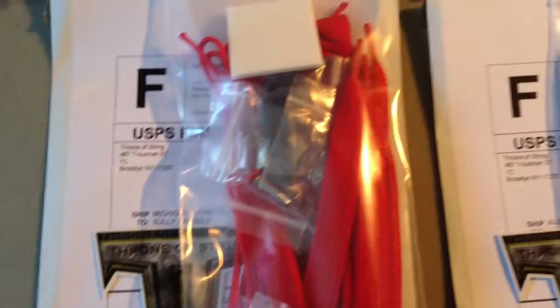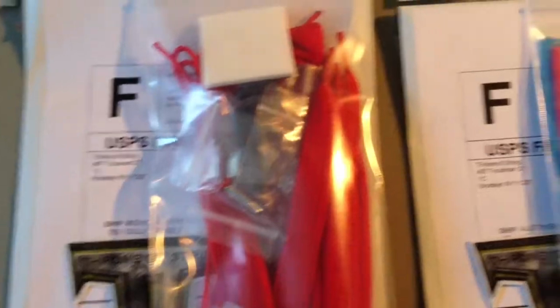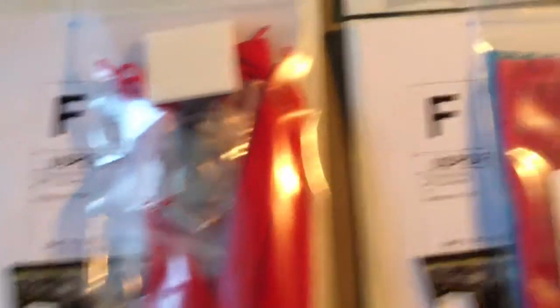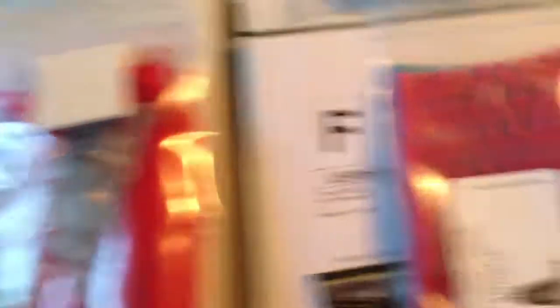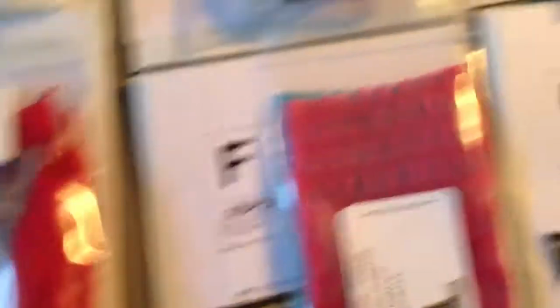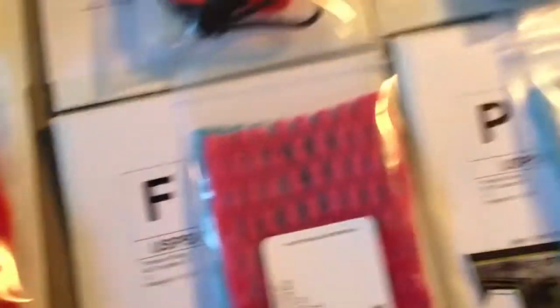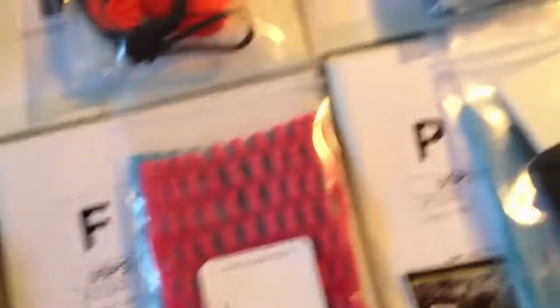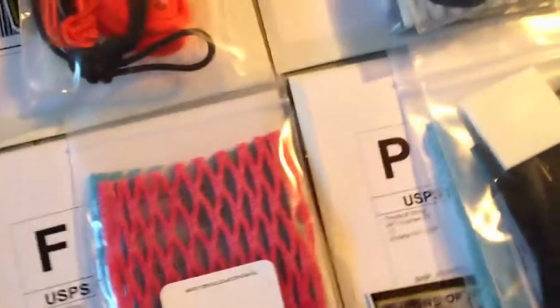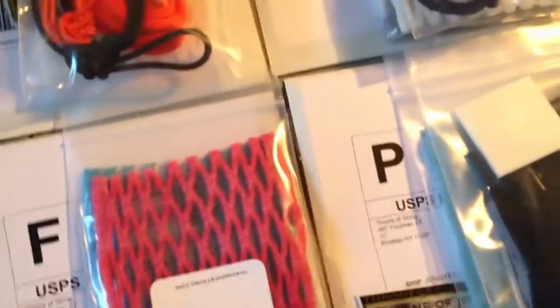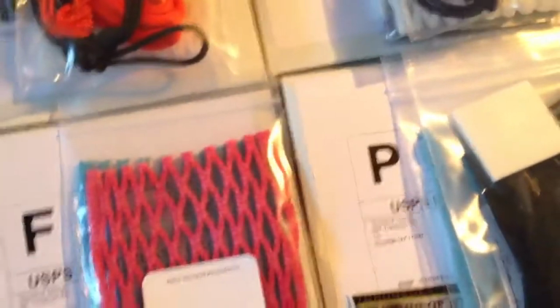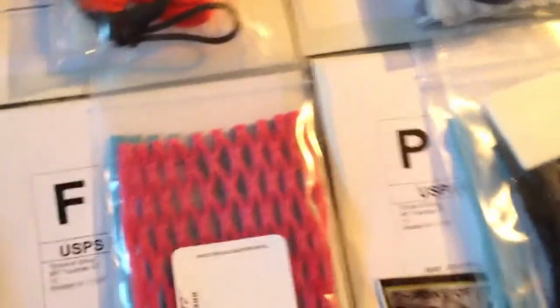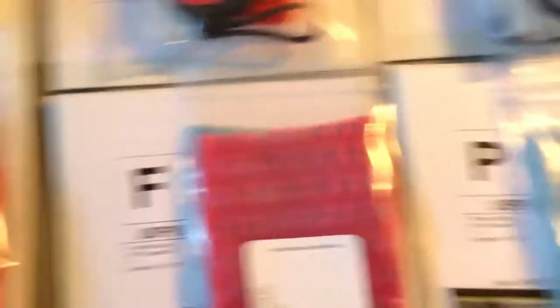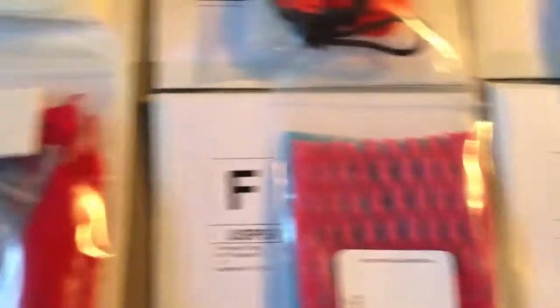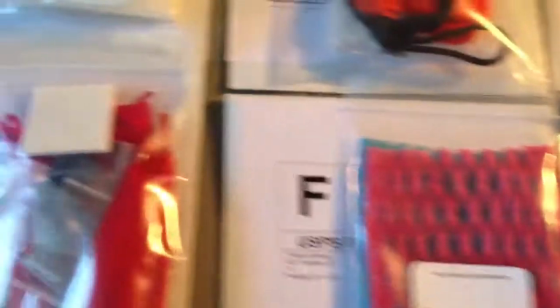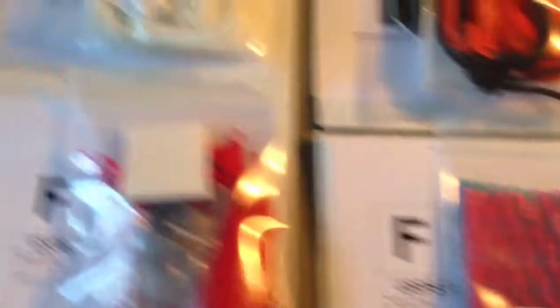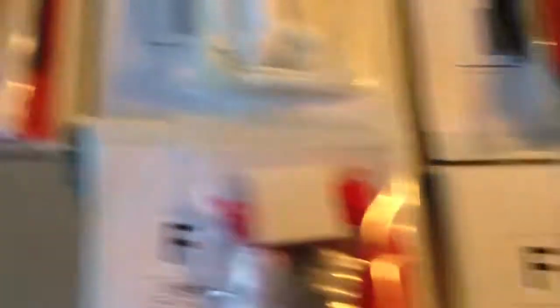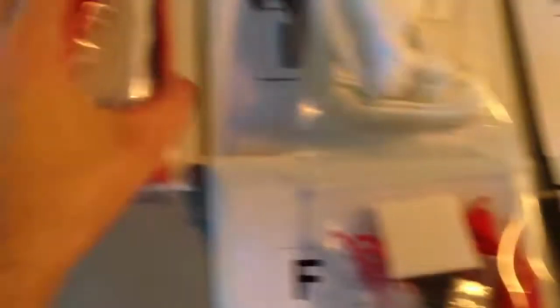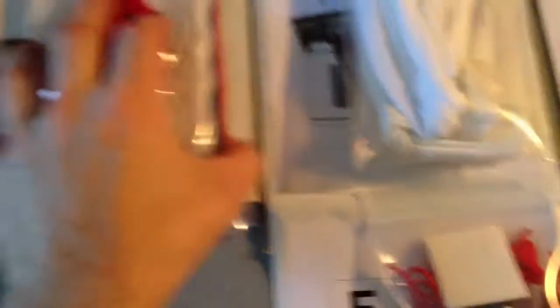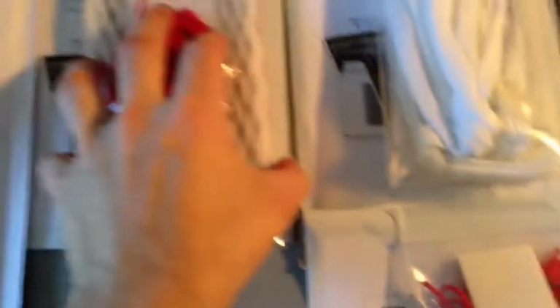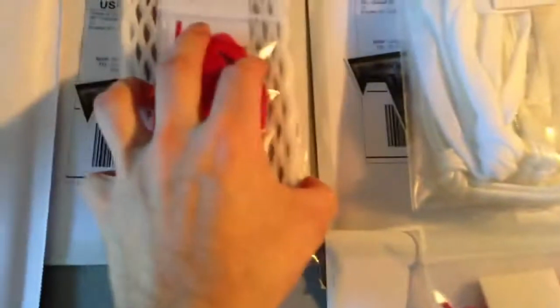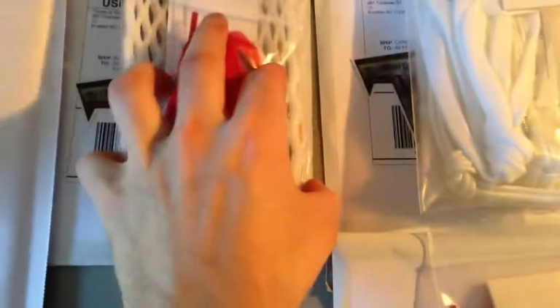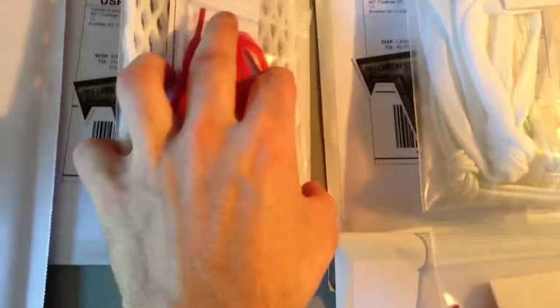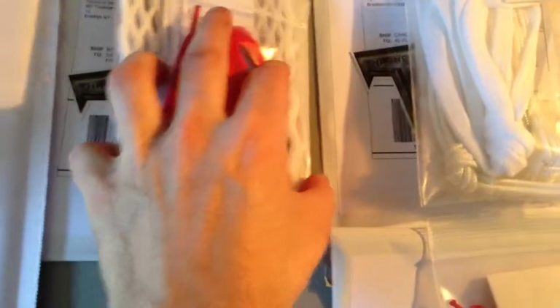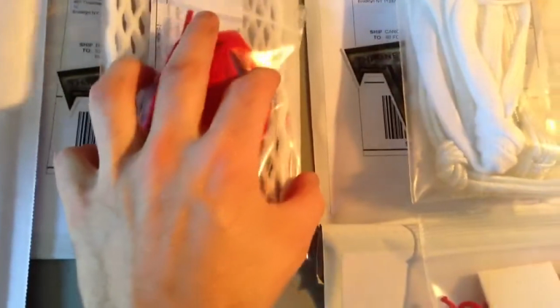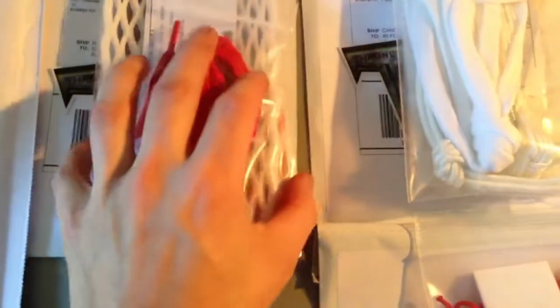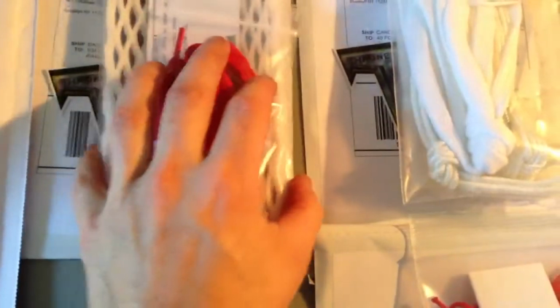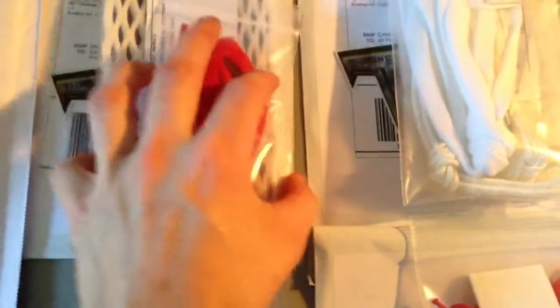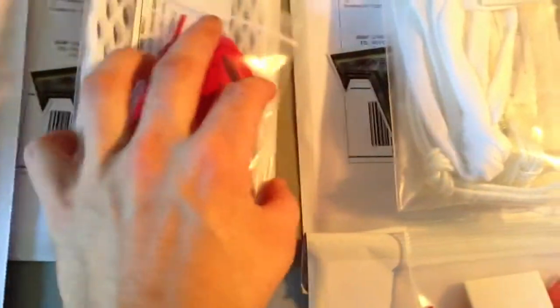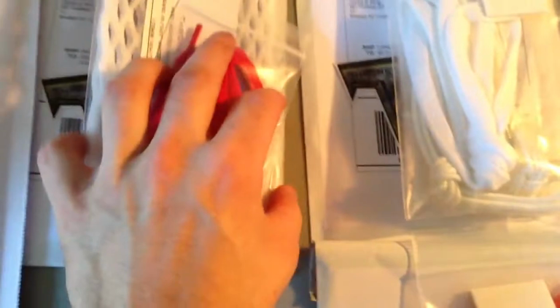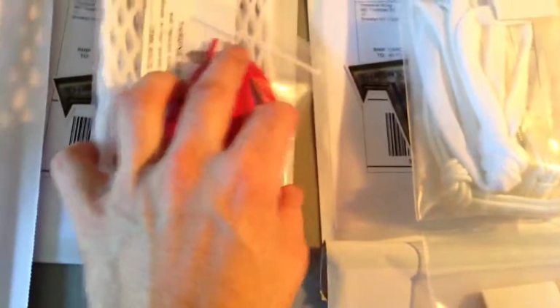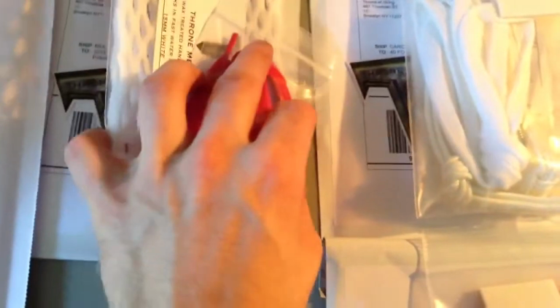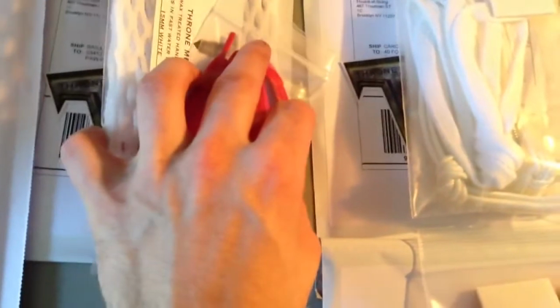What's going on guys? Here's all the orders we can get out today. We currently do not have internet, but the Optimum man just showed up.